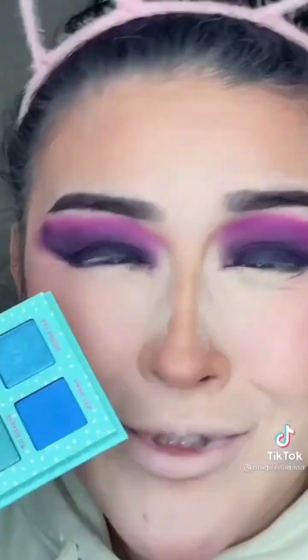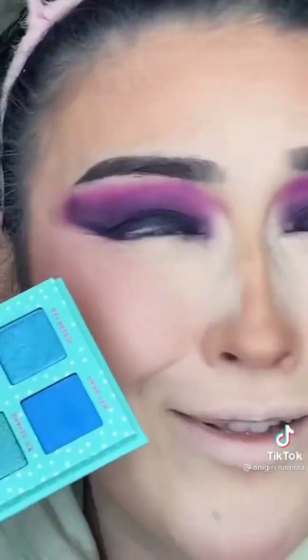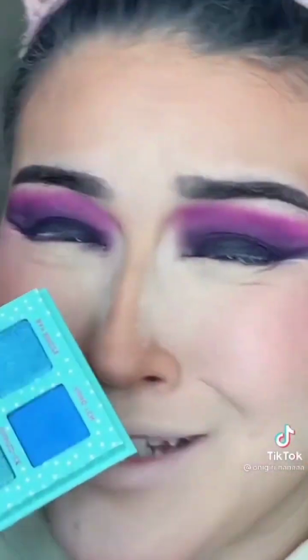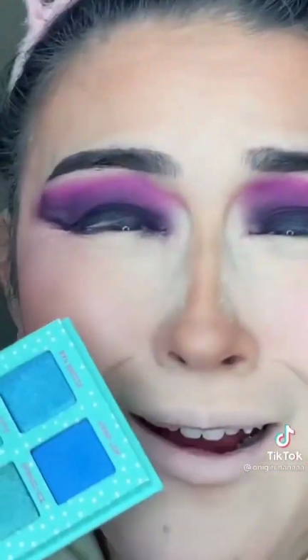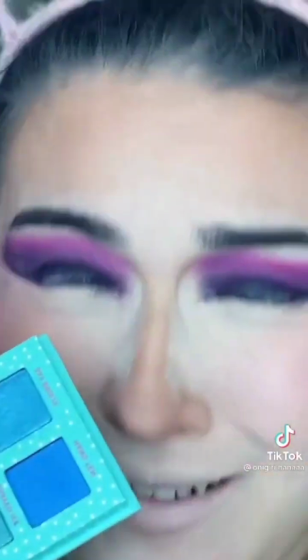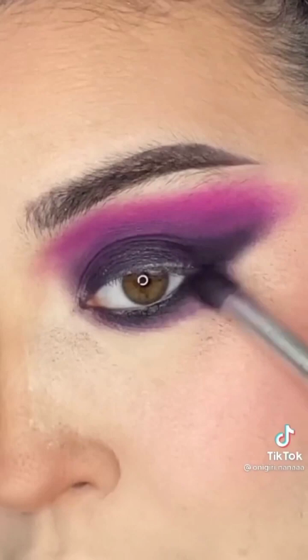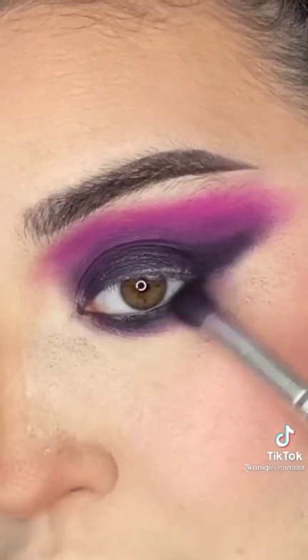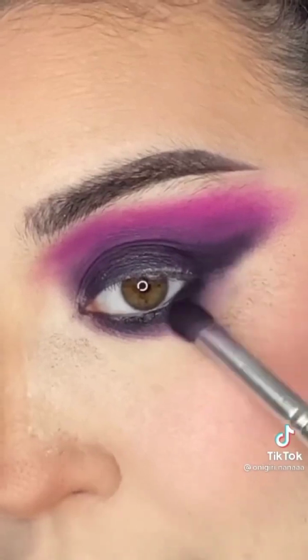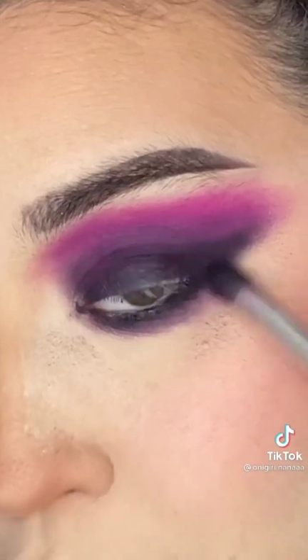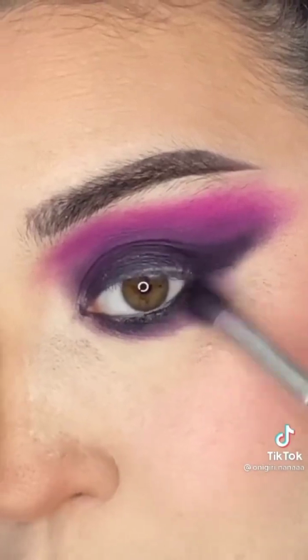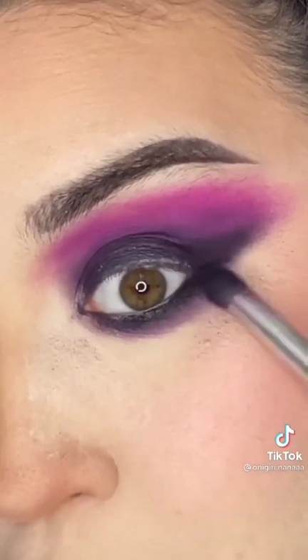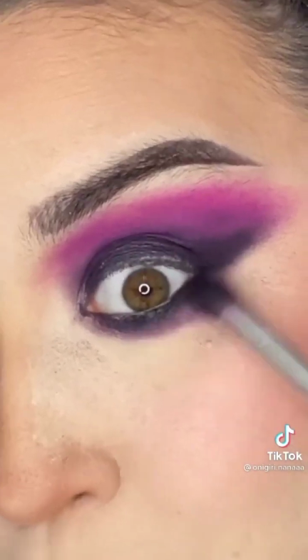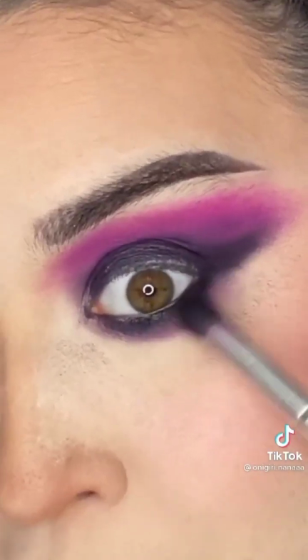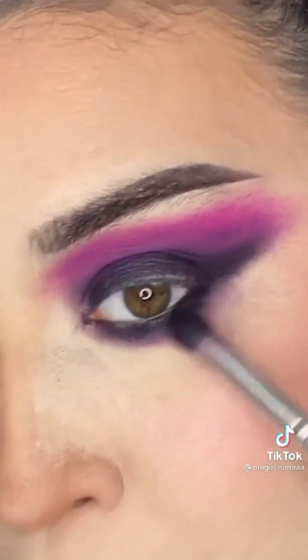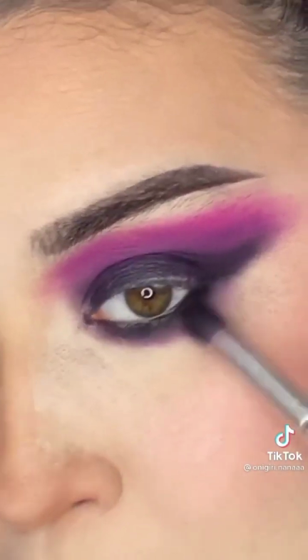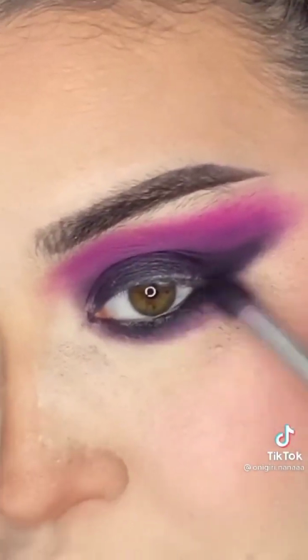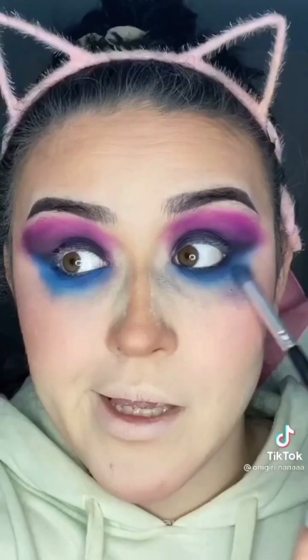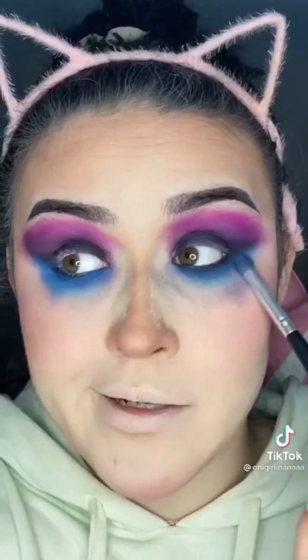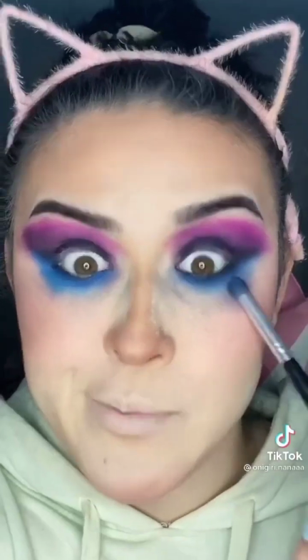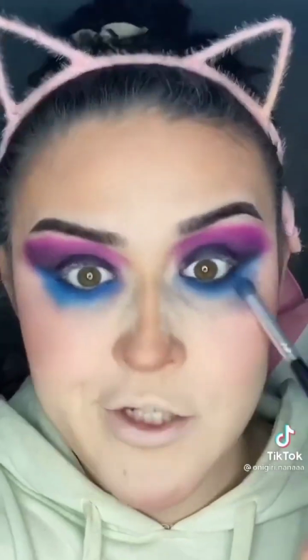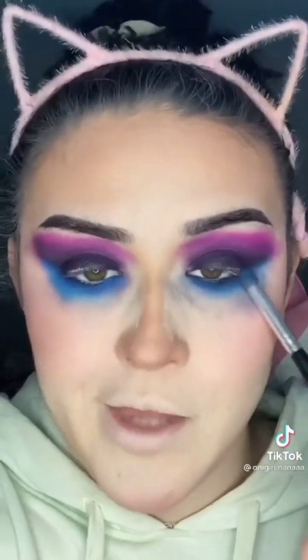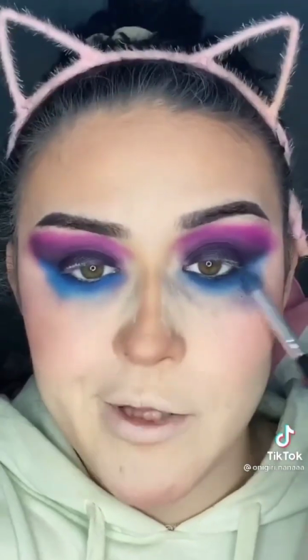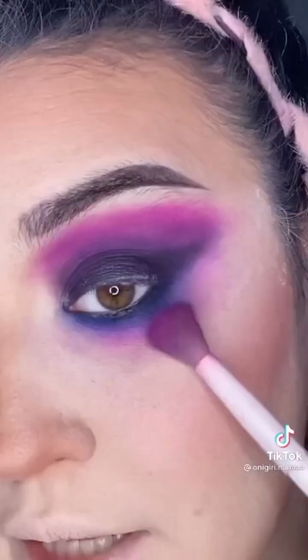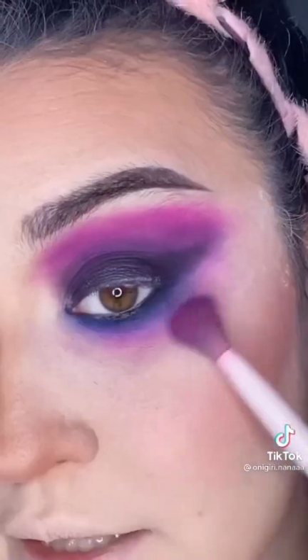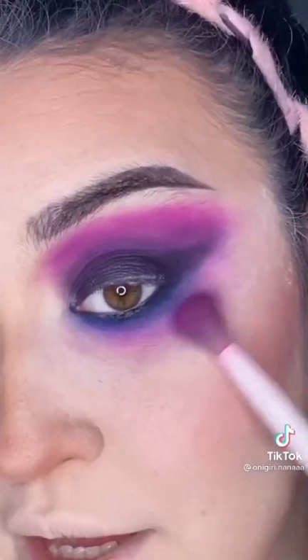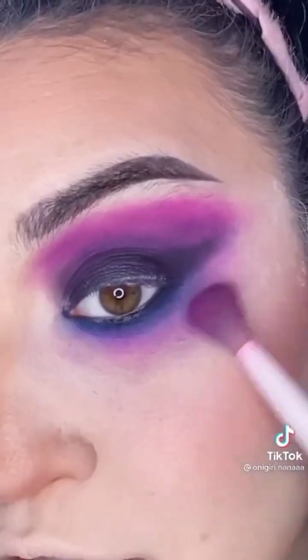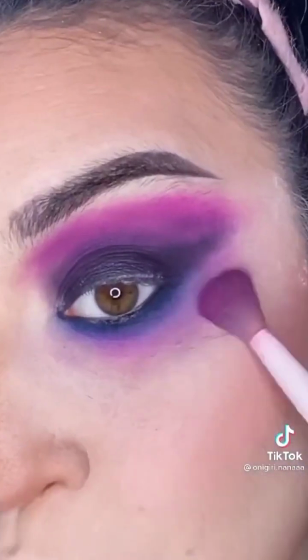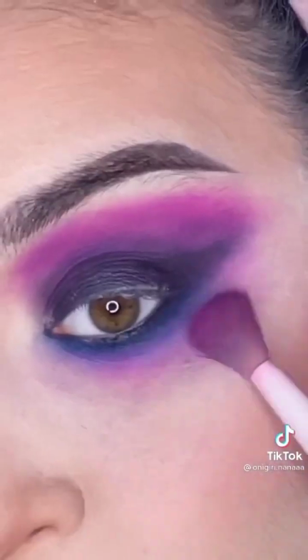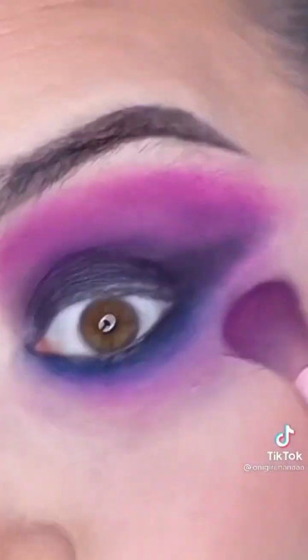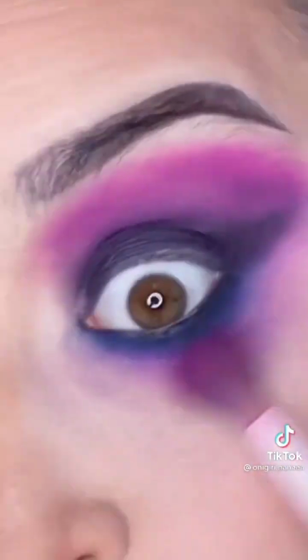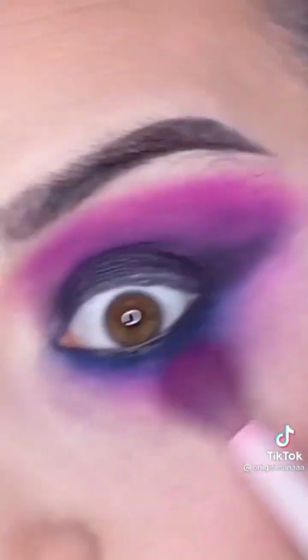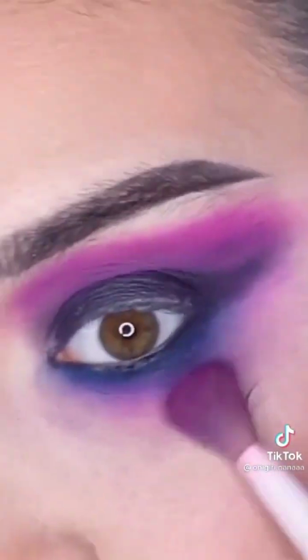Whatever's left on the brush, just smoke out the bottom. Splotch on that blue. Take some pink and smoke, smoke, smoke it out.